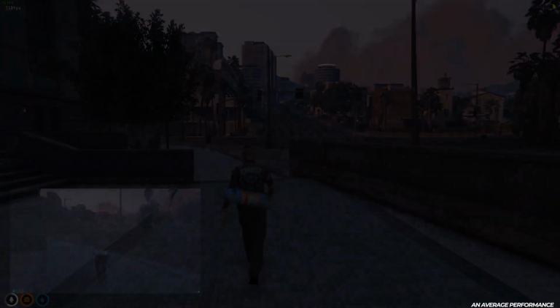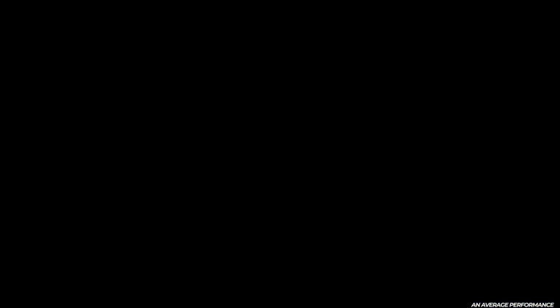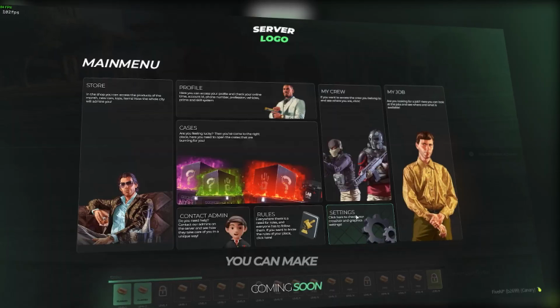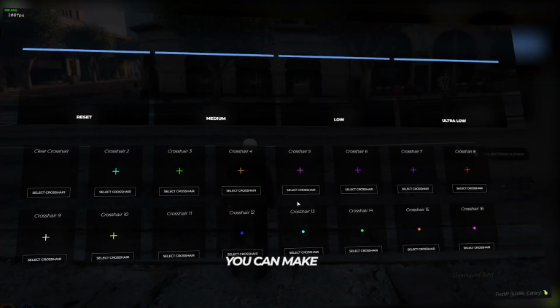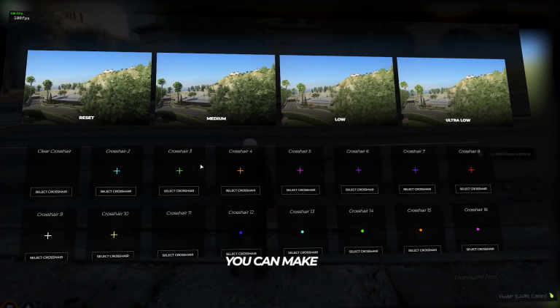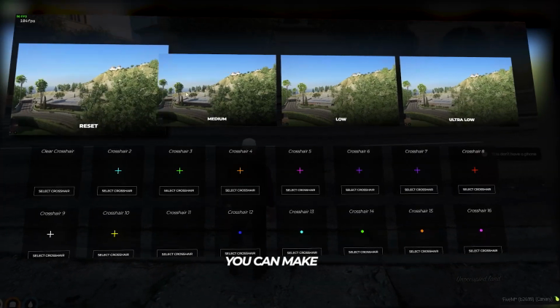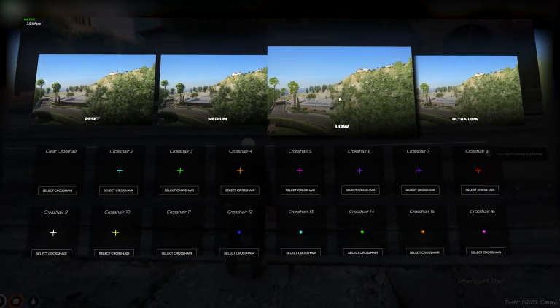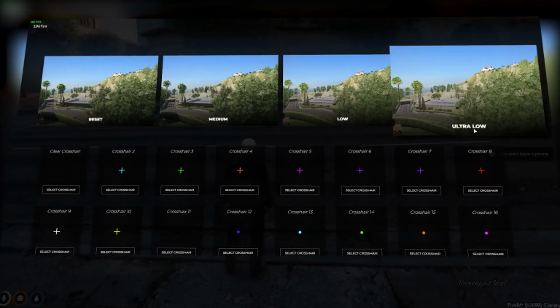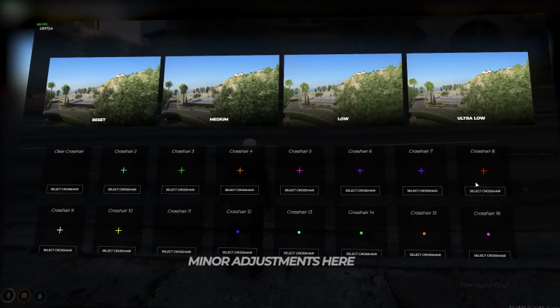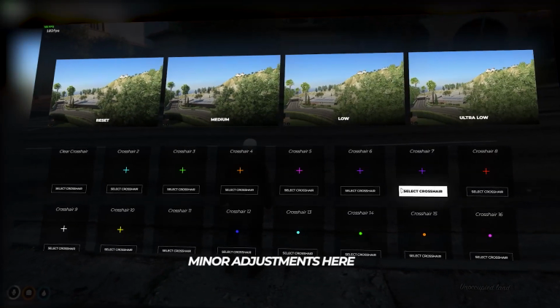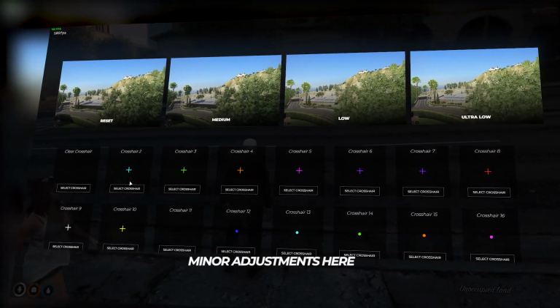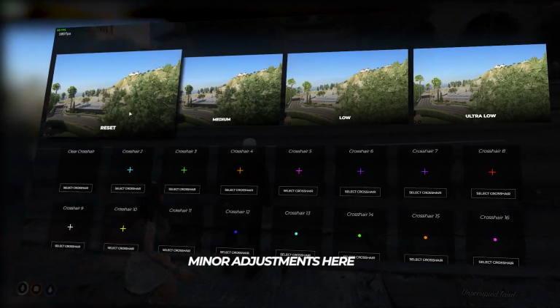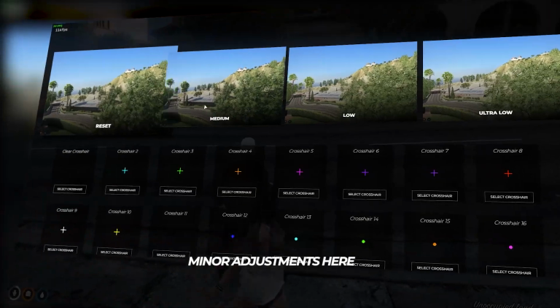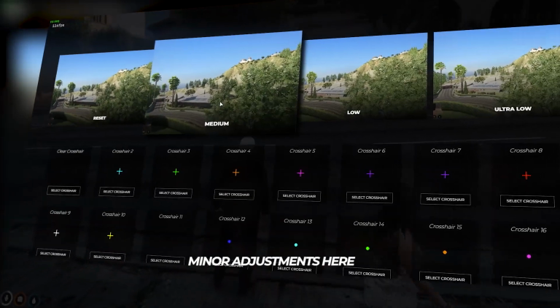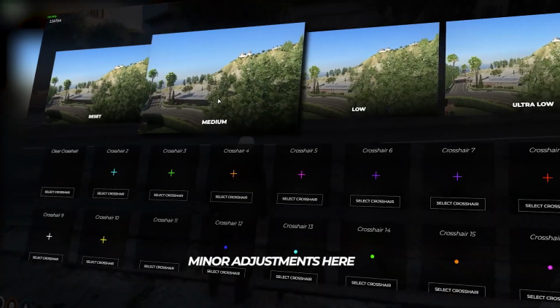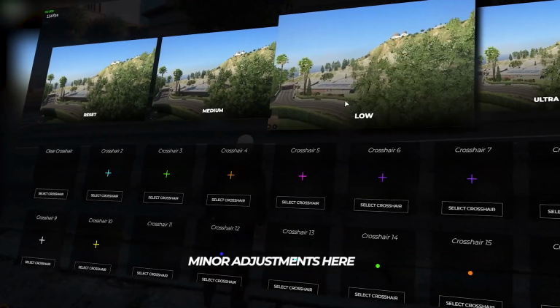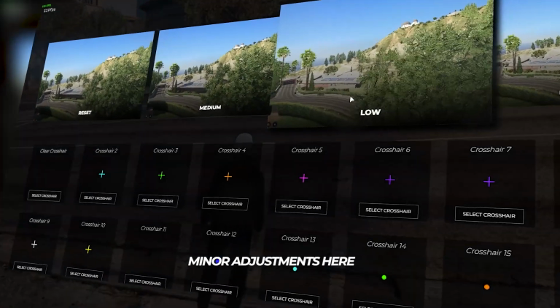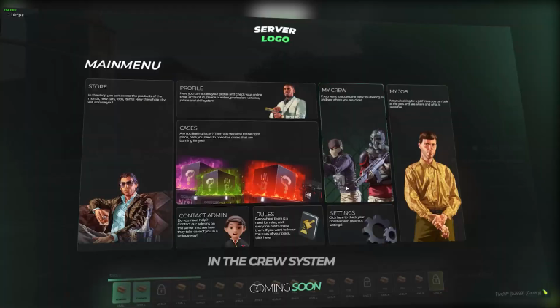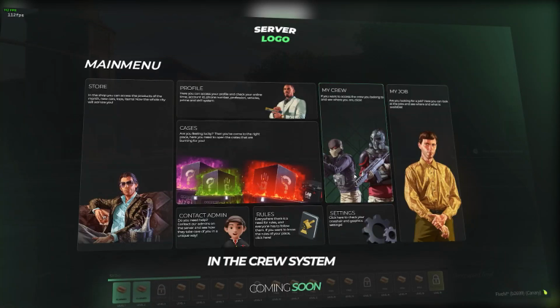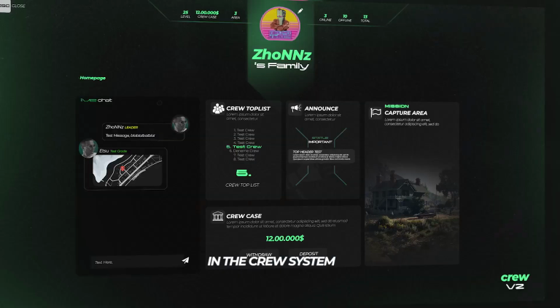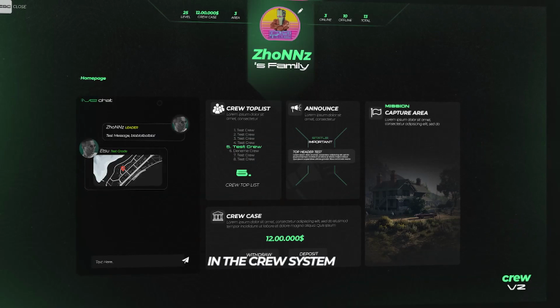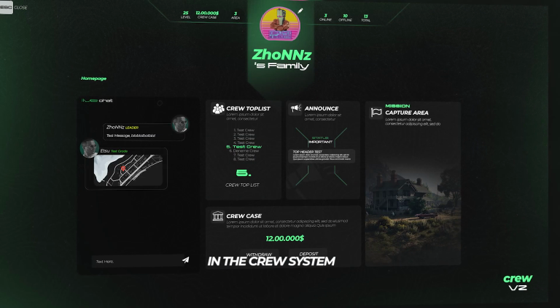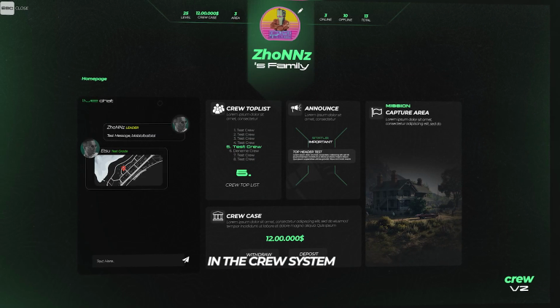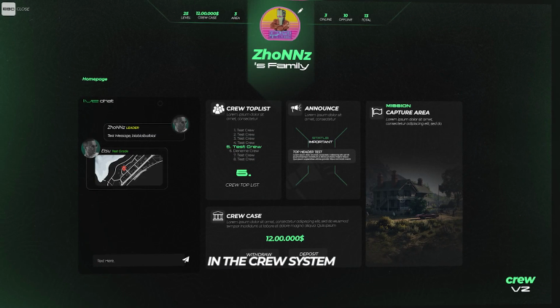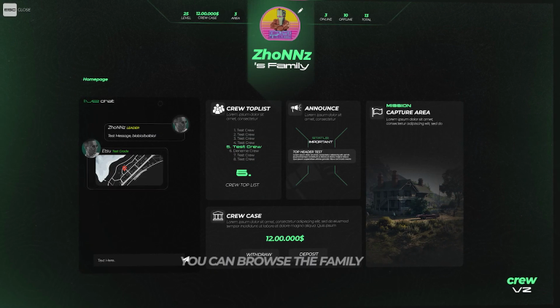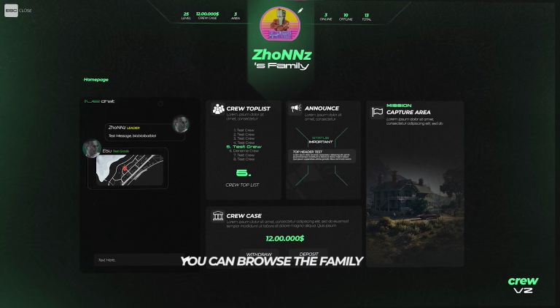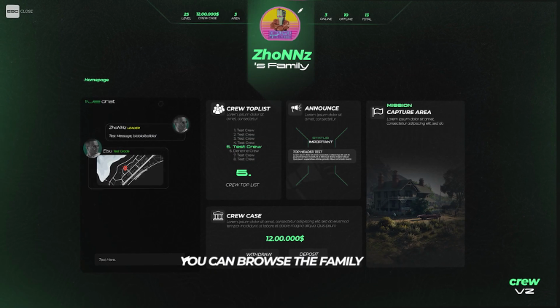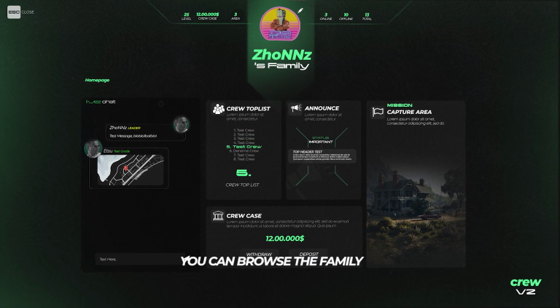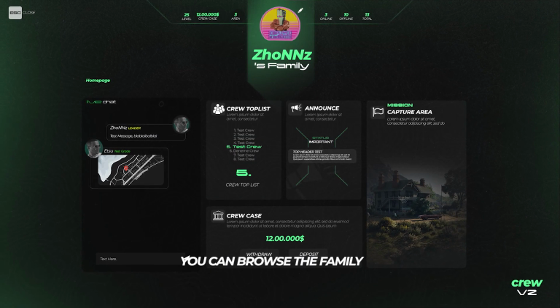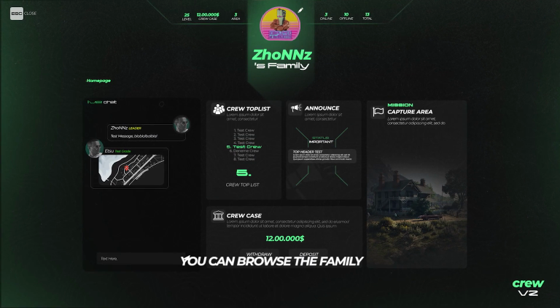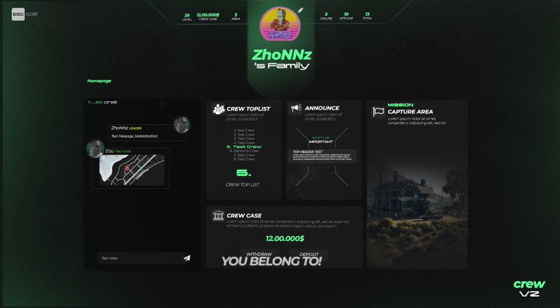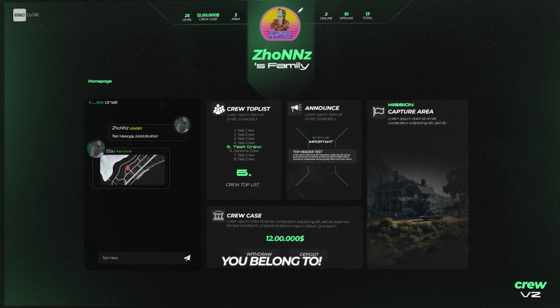You can make minor adjustments here. In the crew system, you can browse the family you belong to.